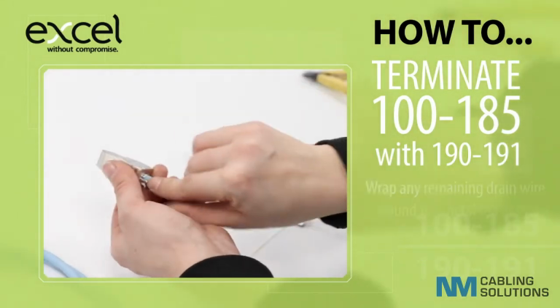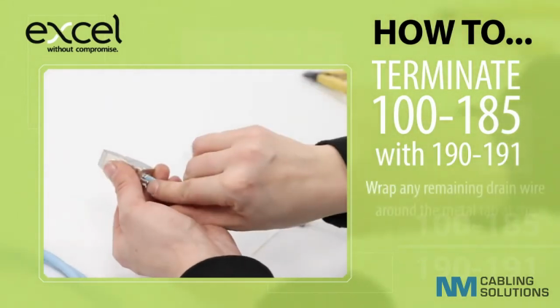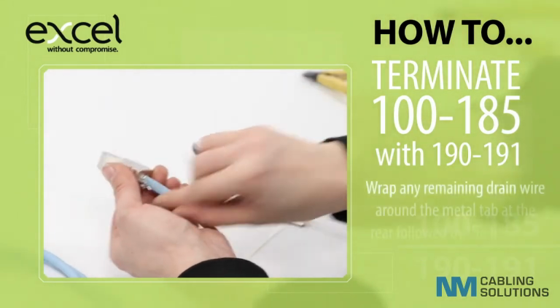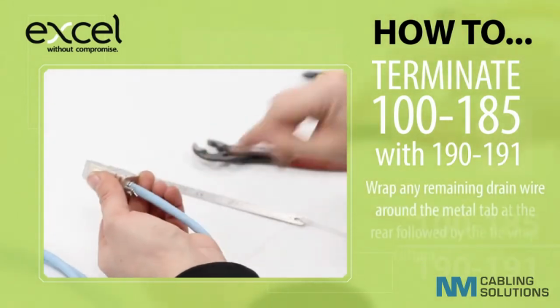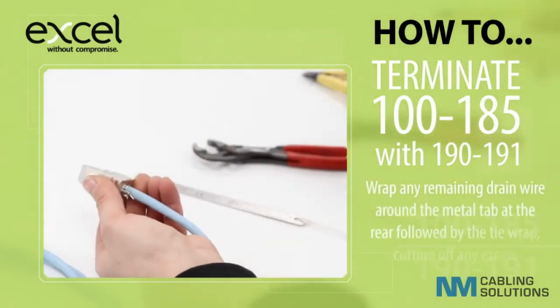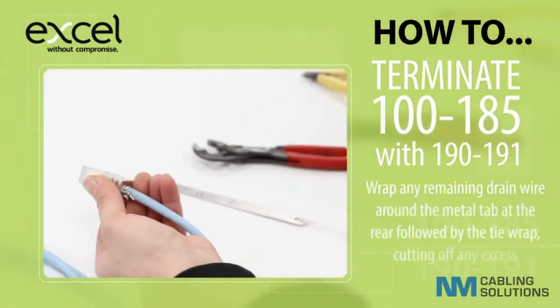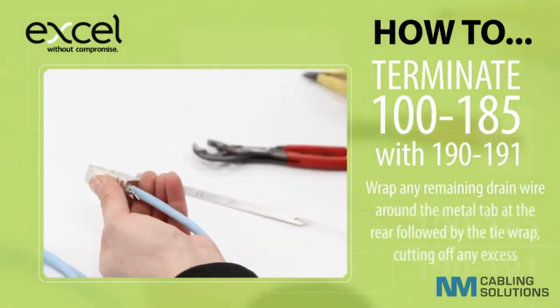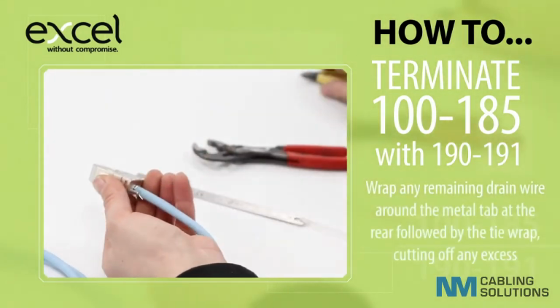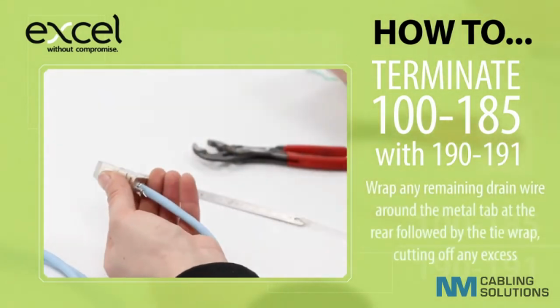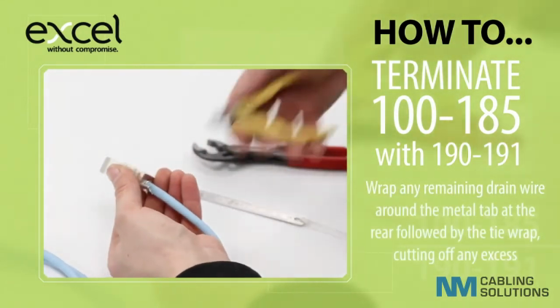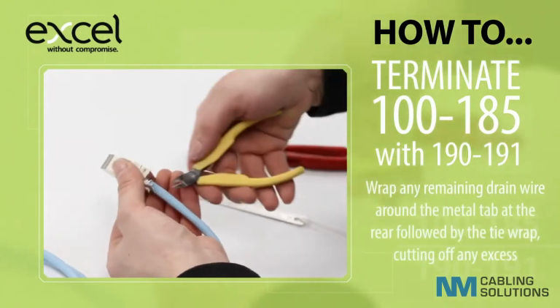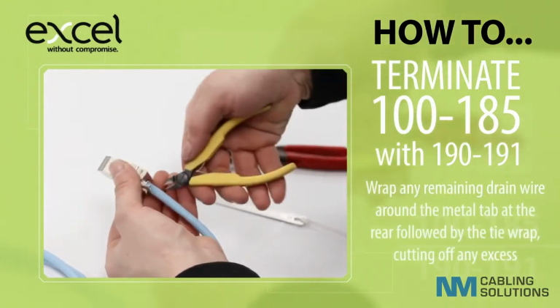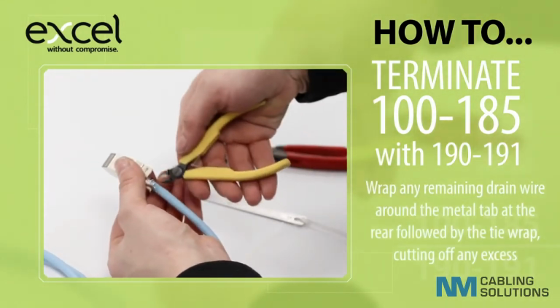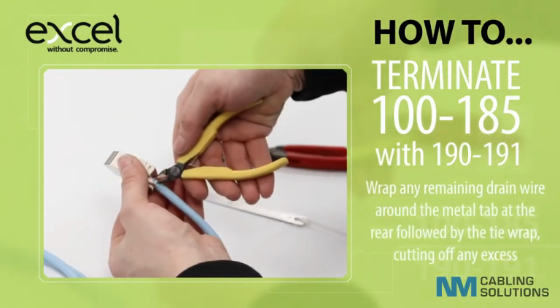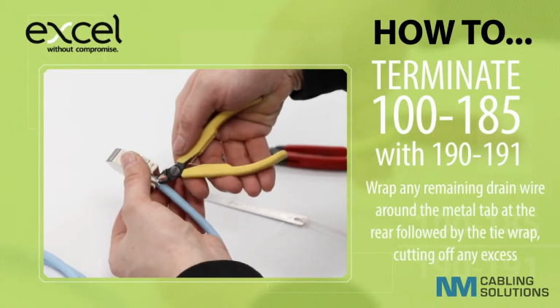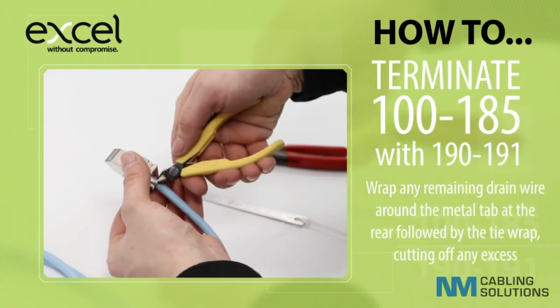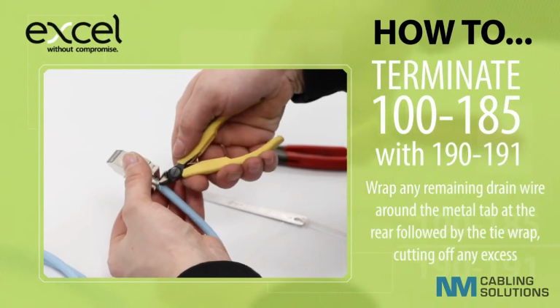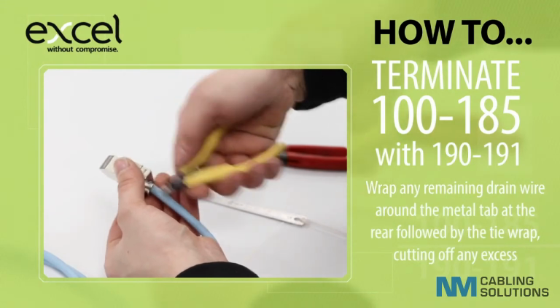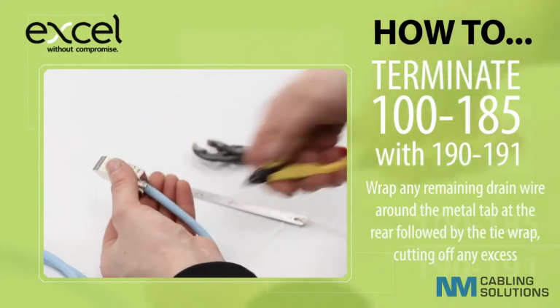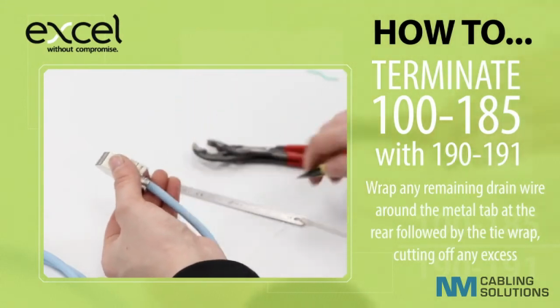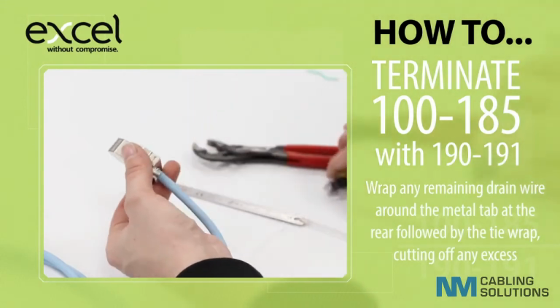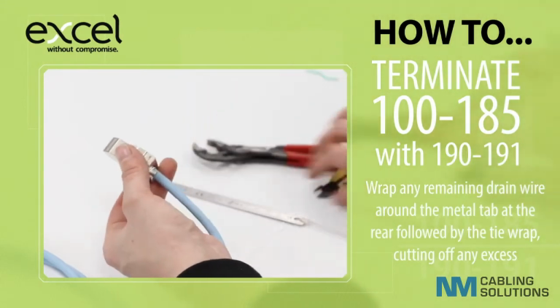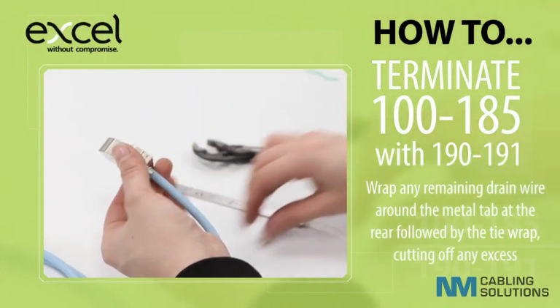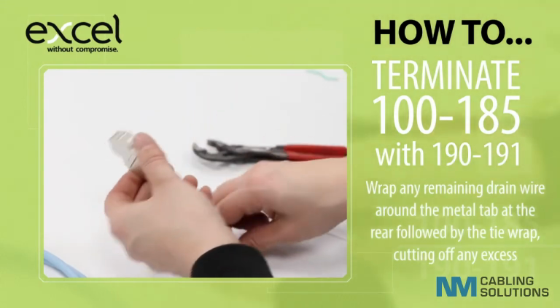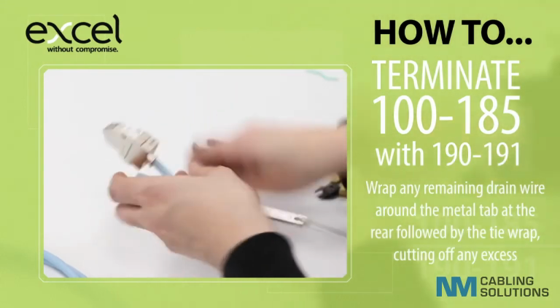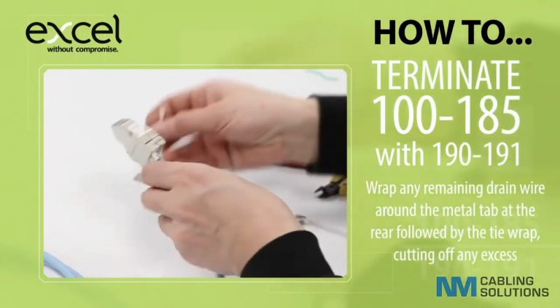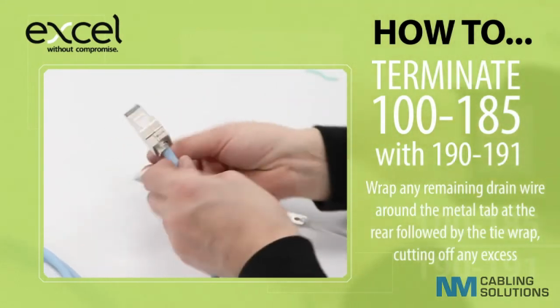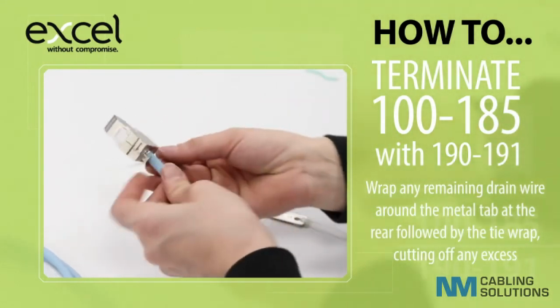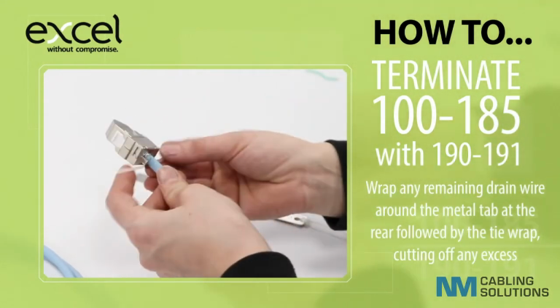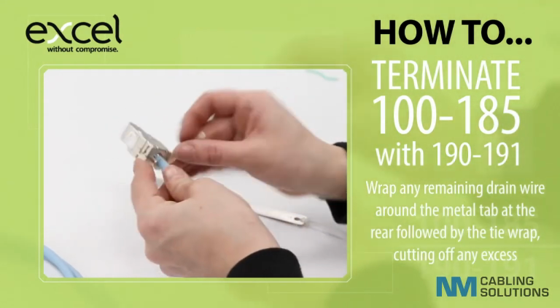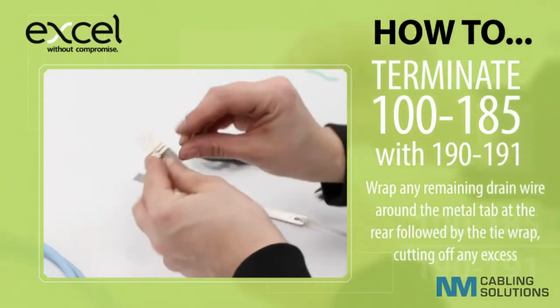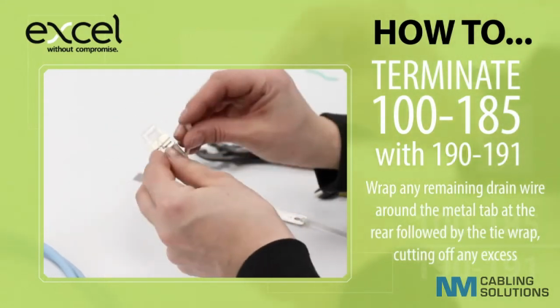Wrap the remaining drain wire around the metal tab at the rear, followed by the tie wrap, cutting off any excess.